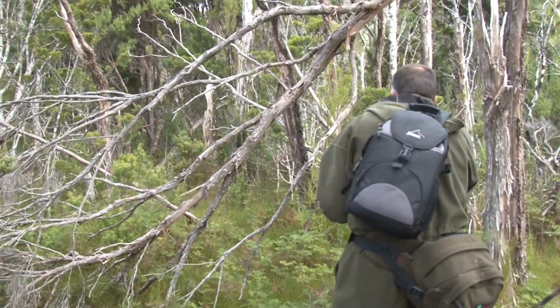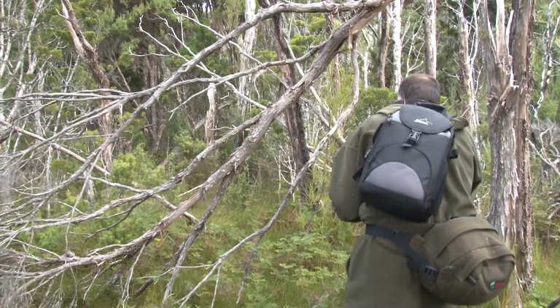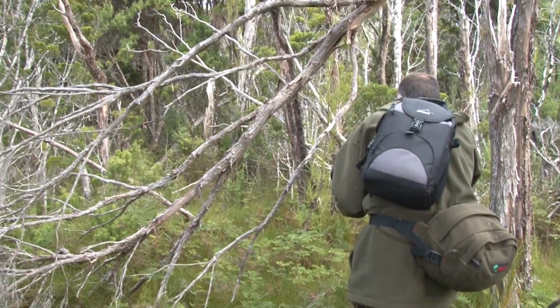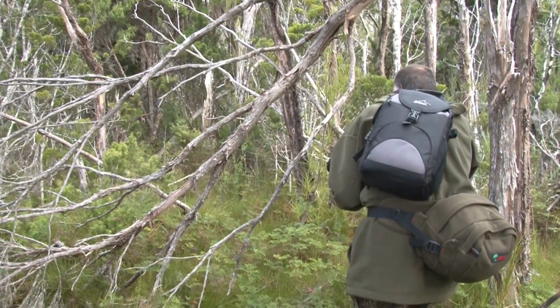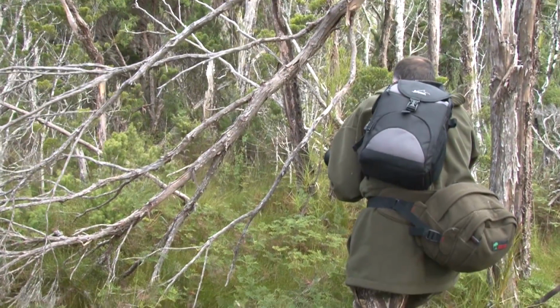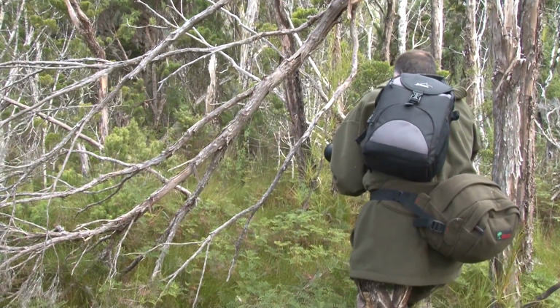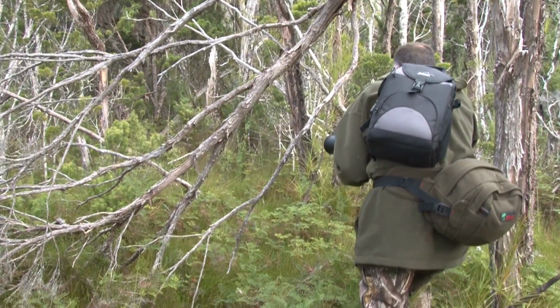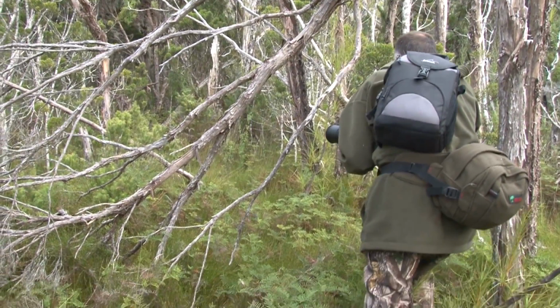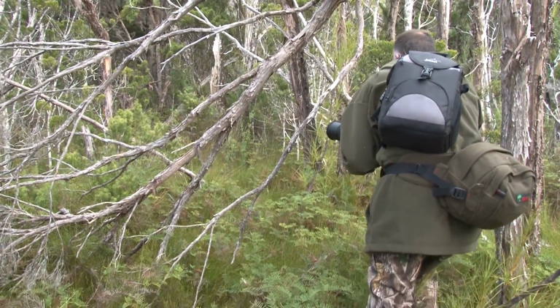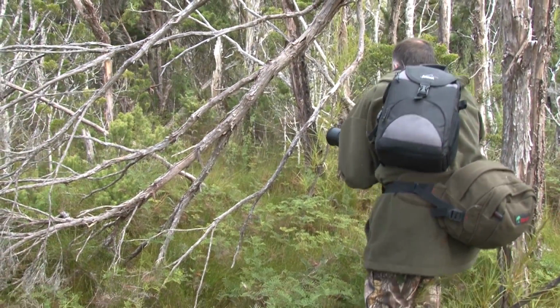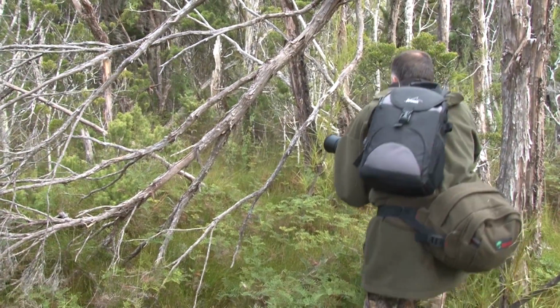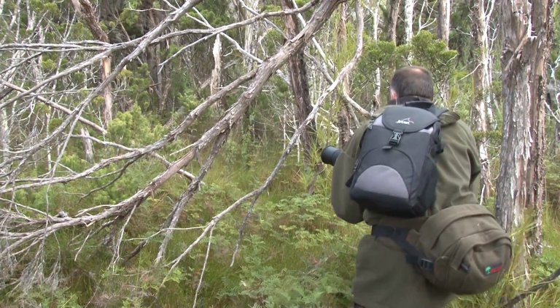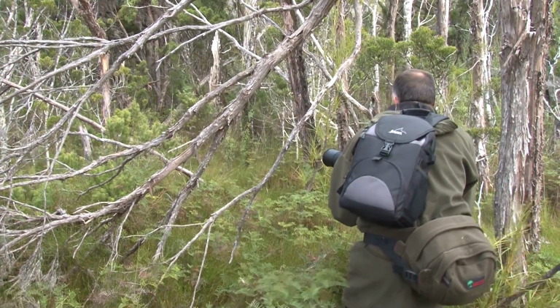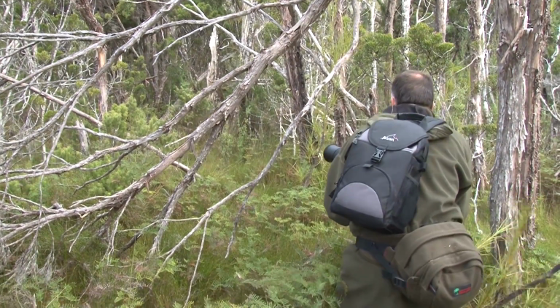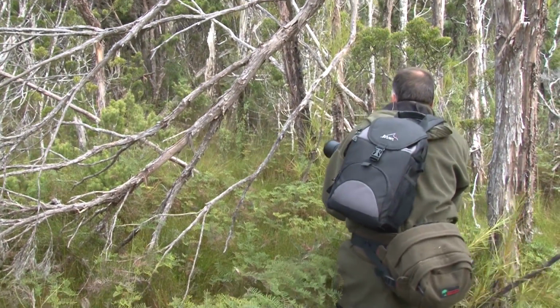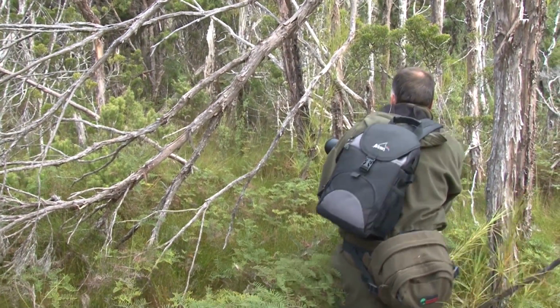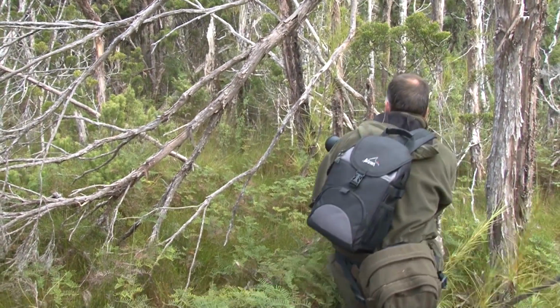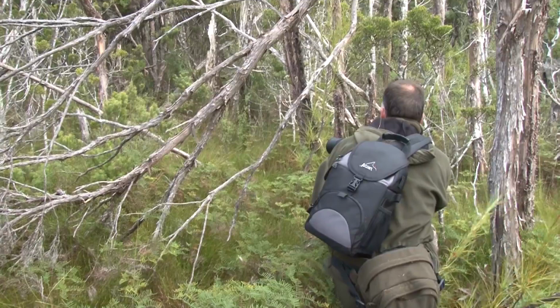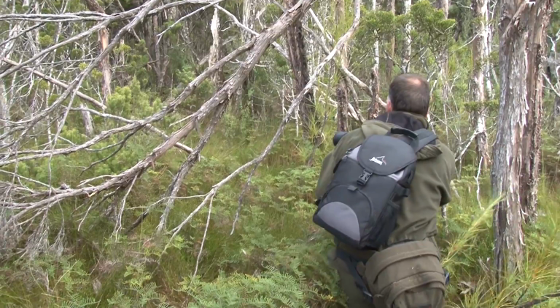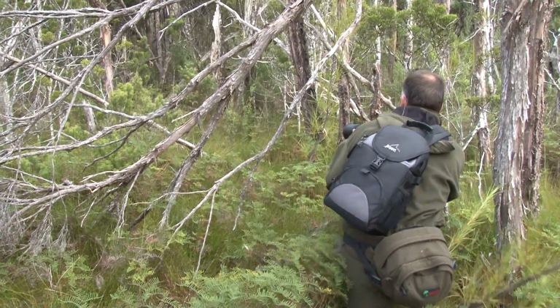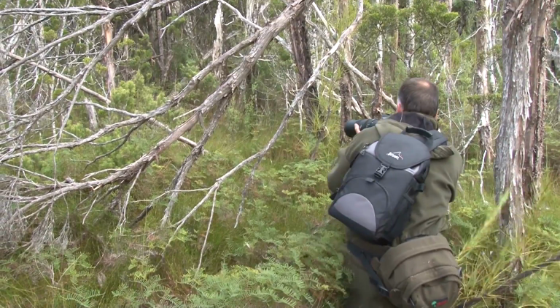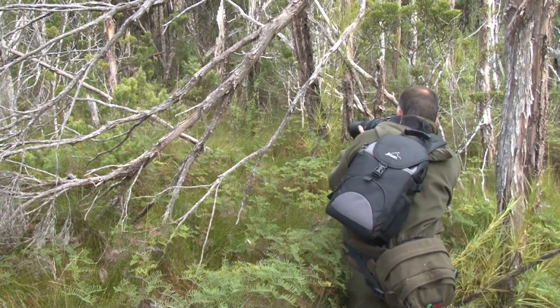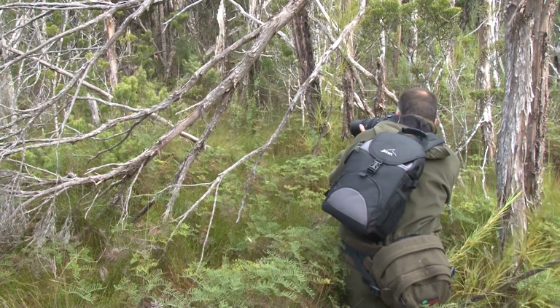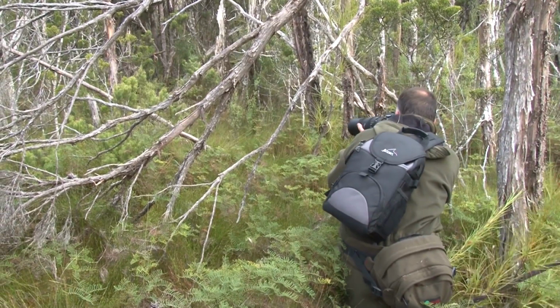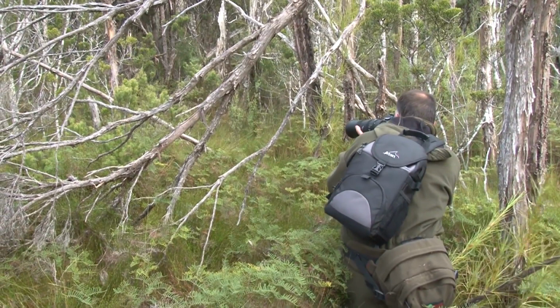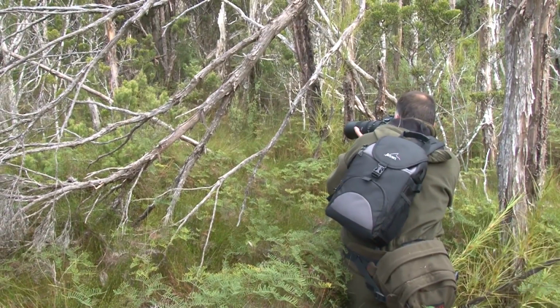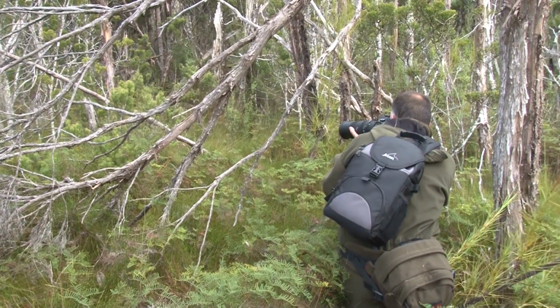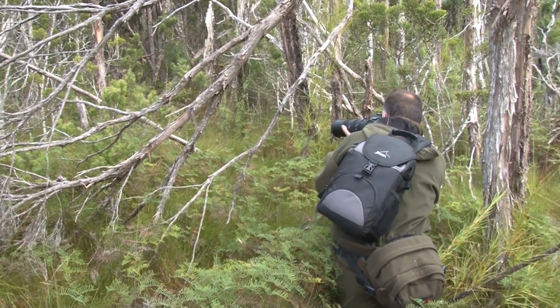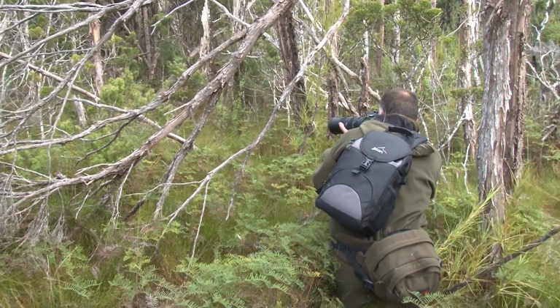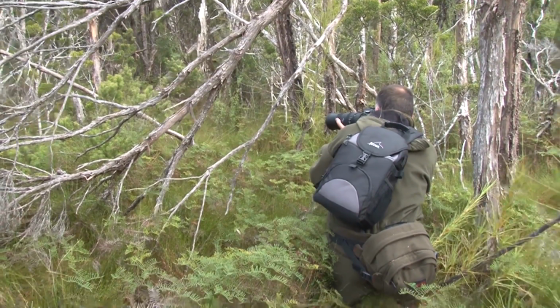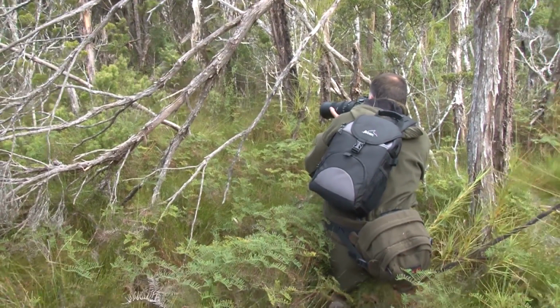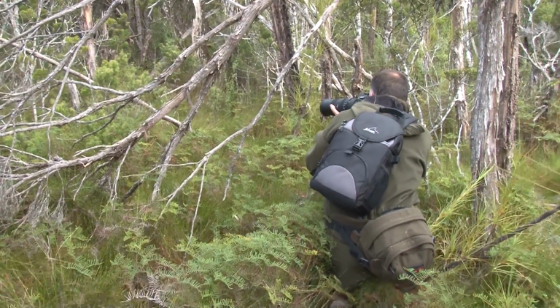The kiwi is New Zealand's national bird and it's unusual to see them in the wild. However, on Stewart Island you have your best chance.